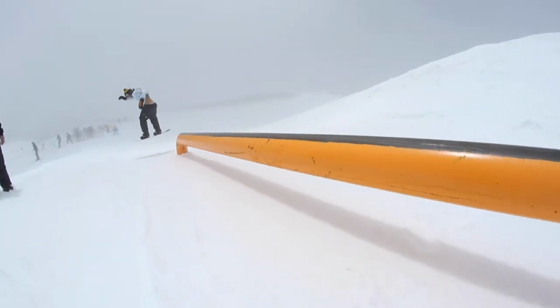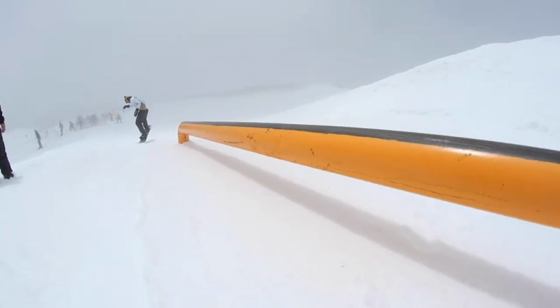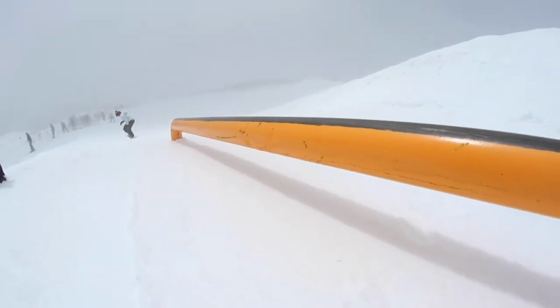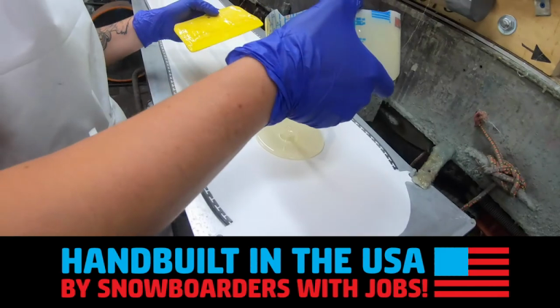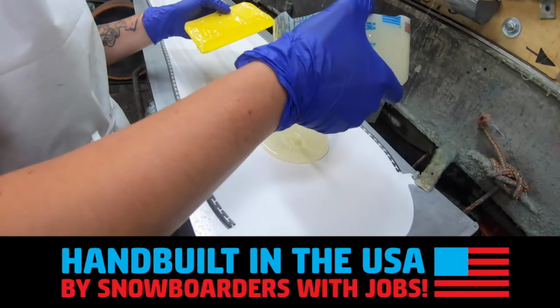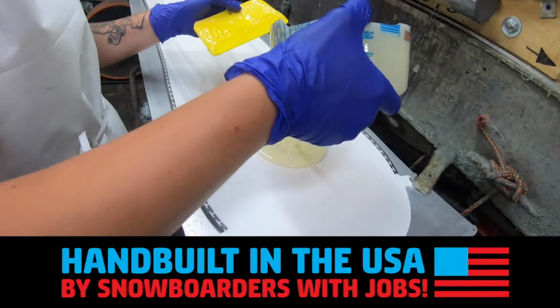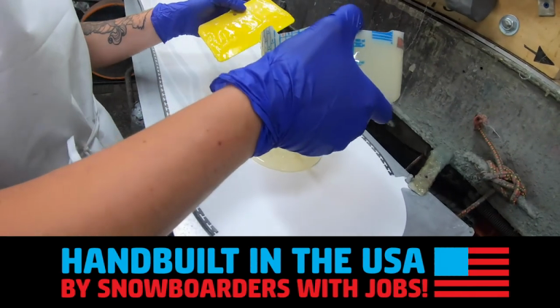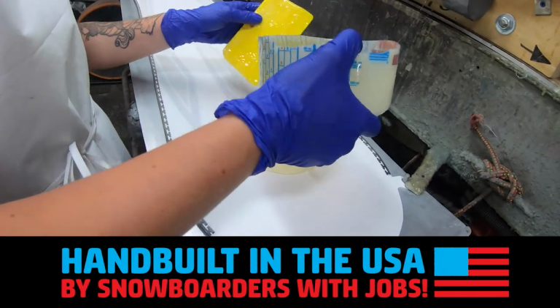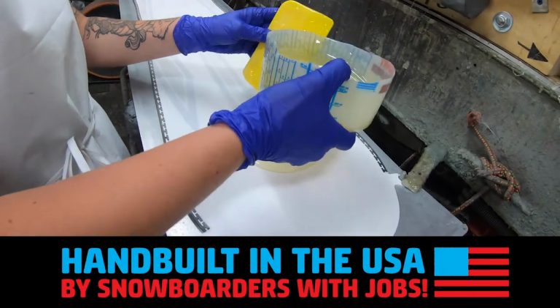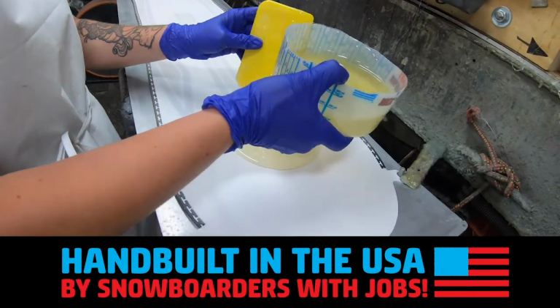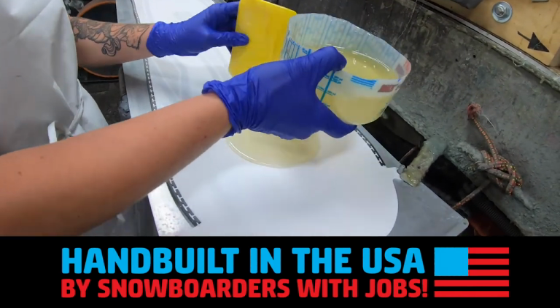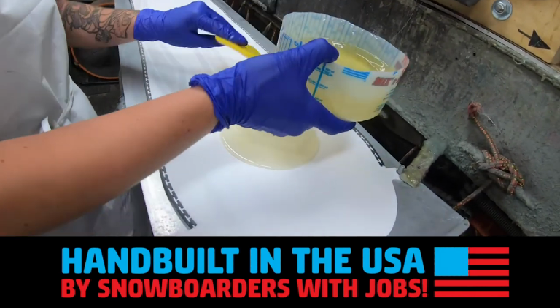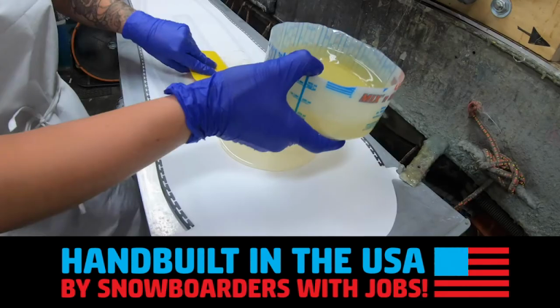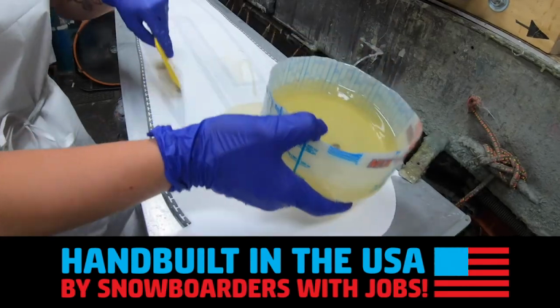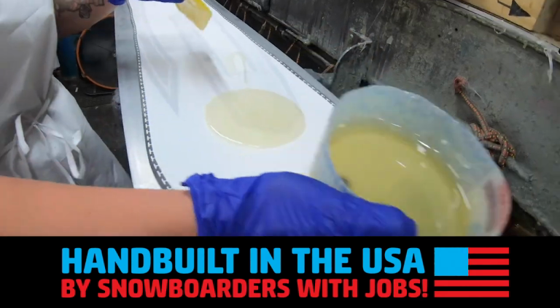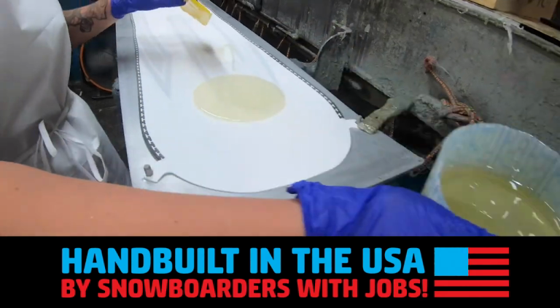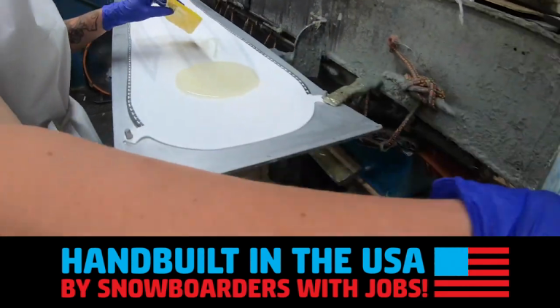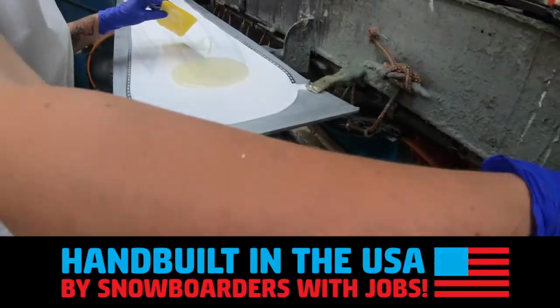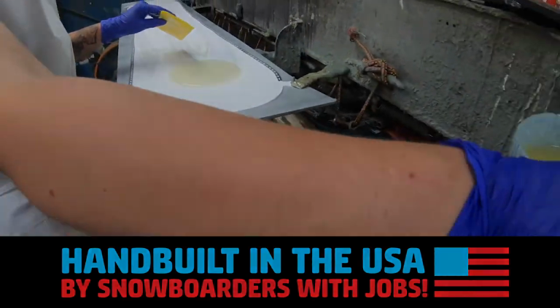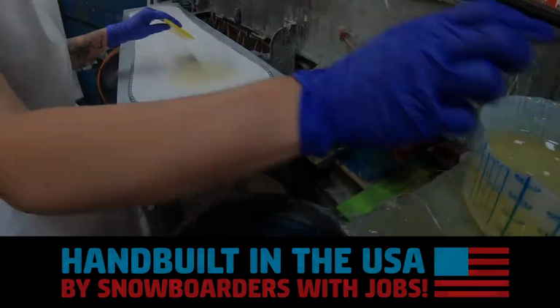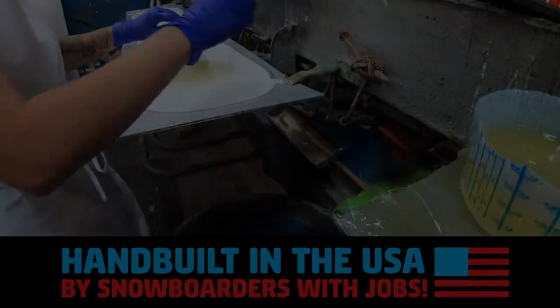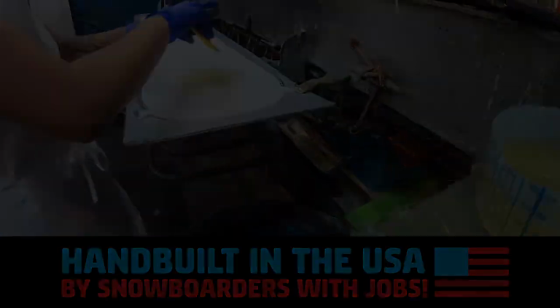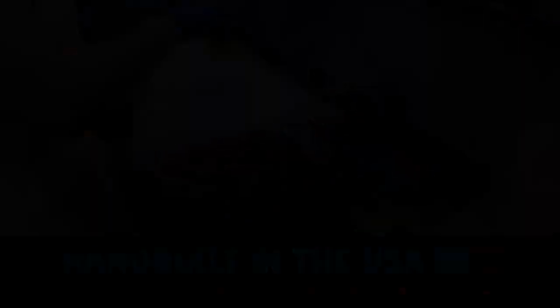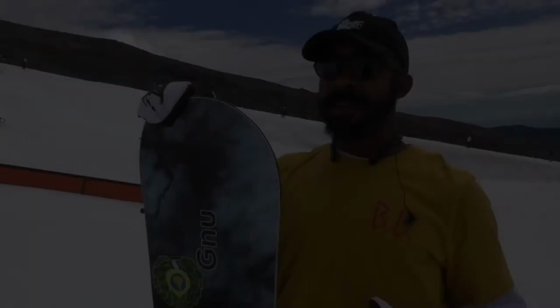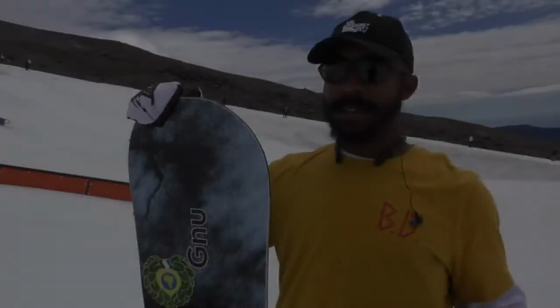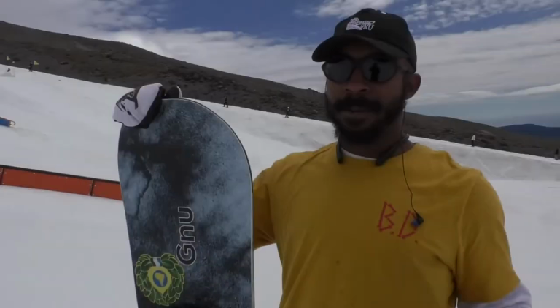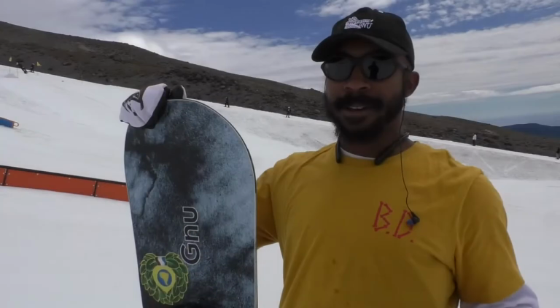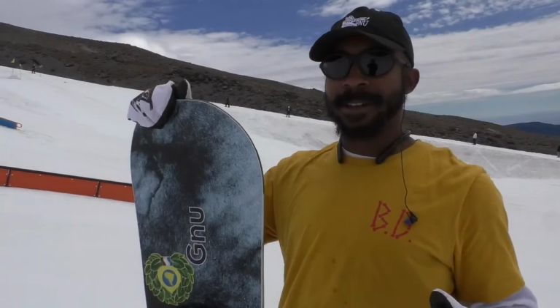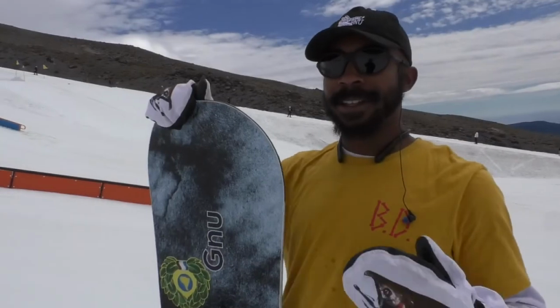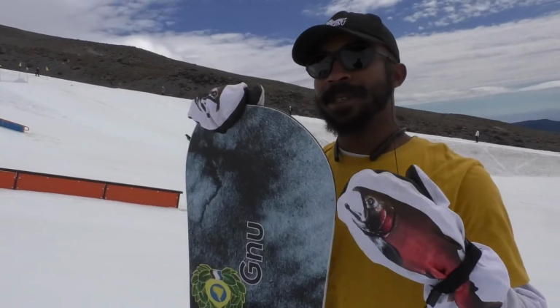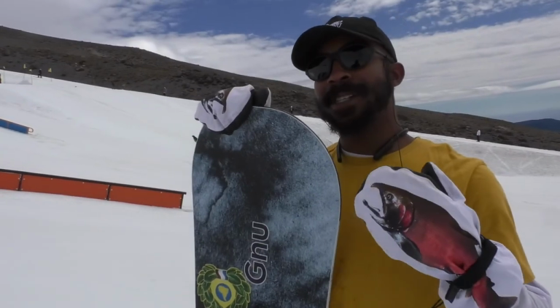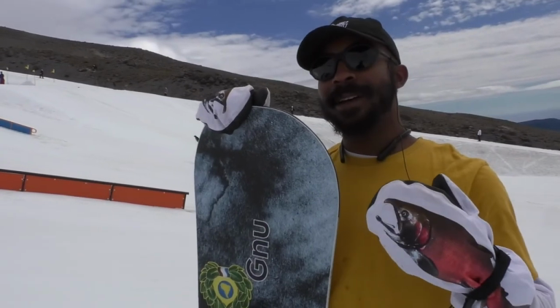They're hand built in the USA at Mervin Manufacturing, GNU Snowboards — this is what's up.